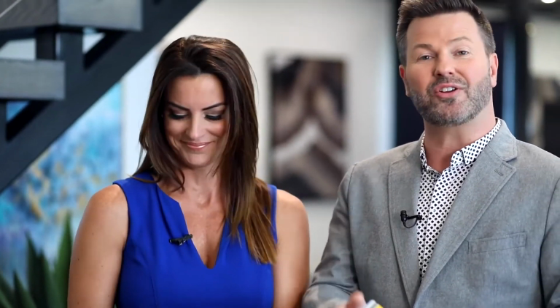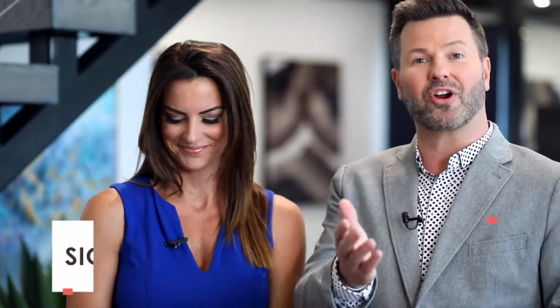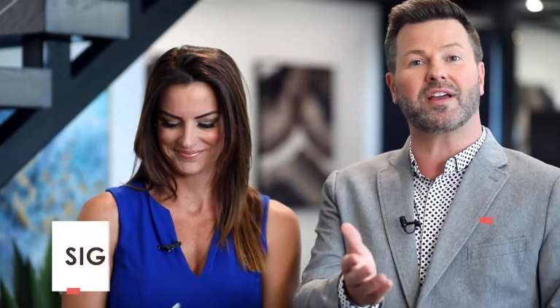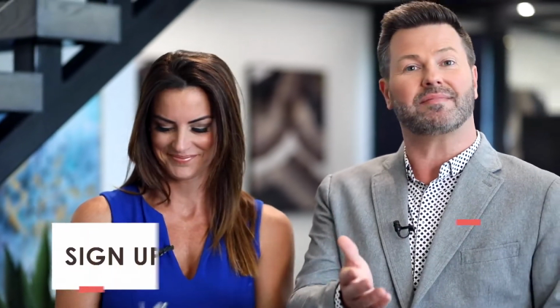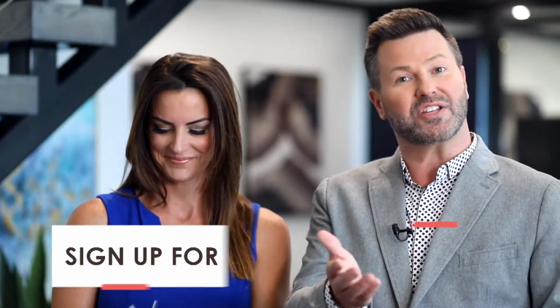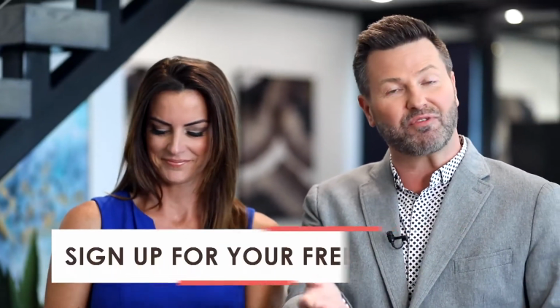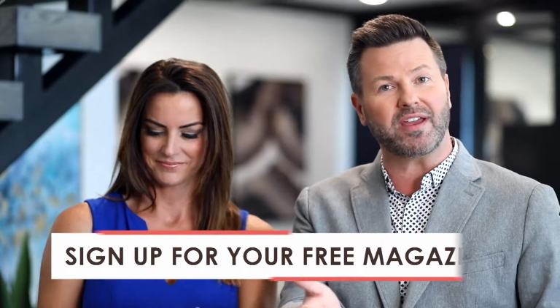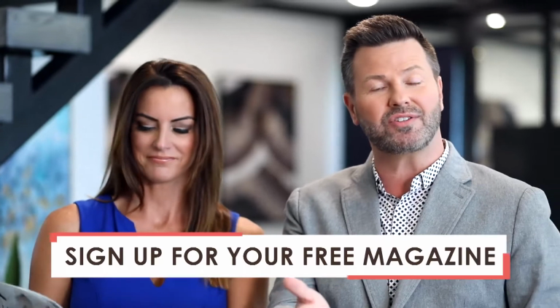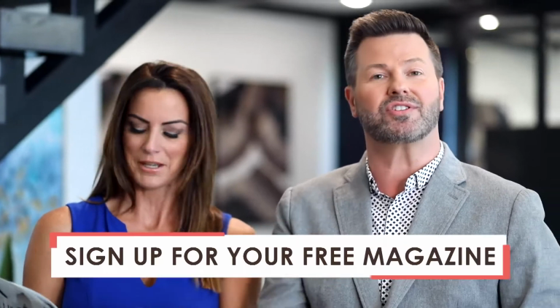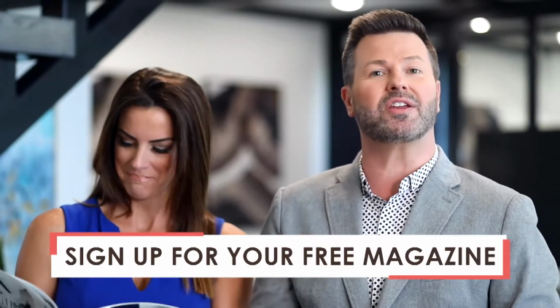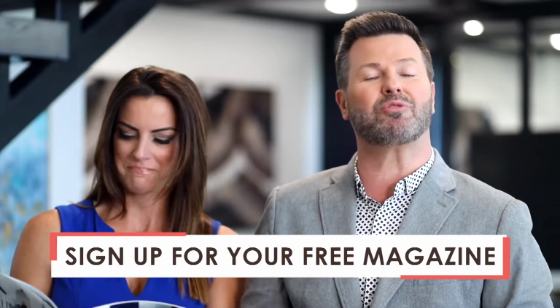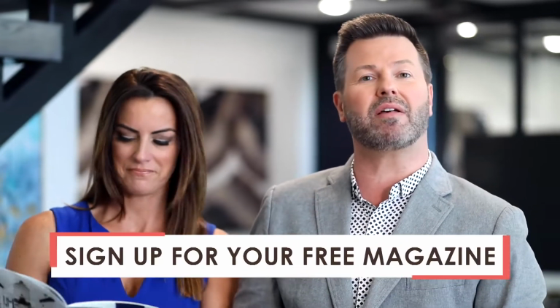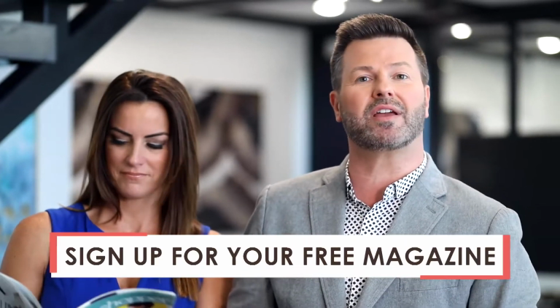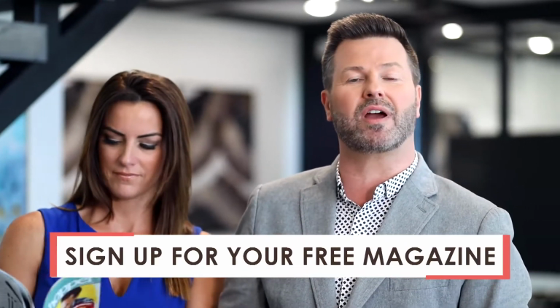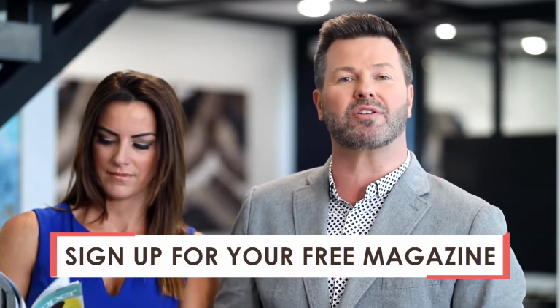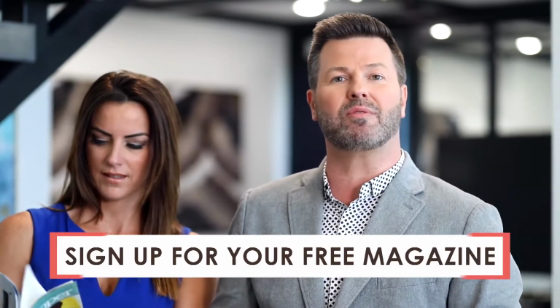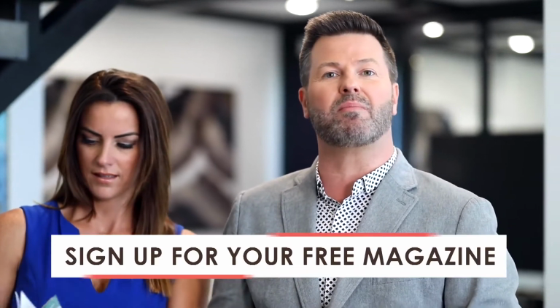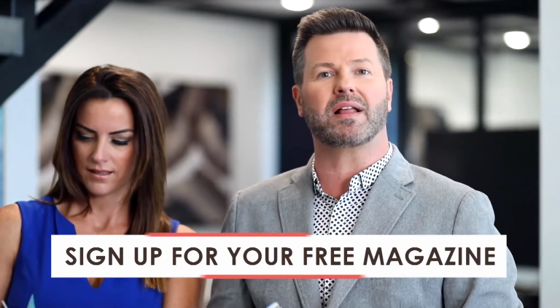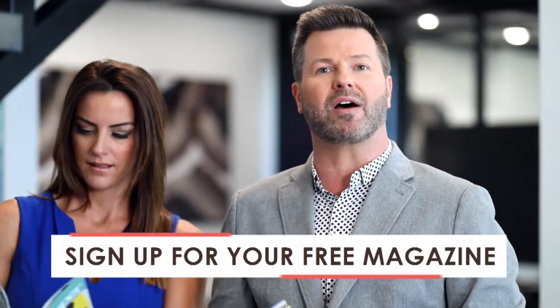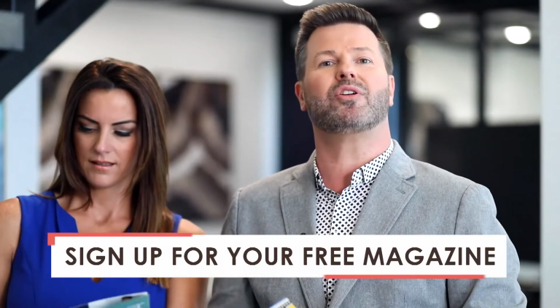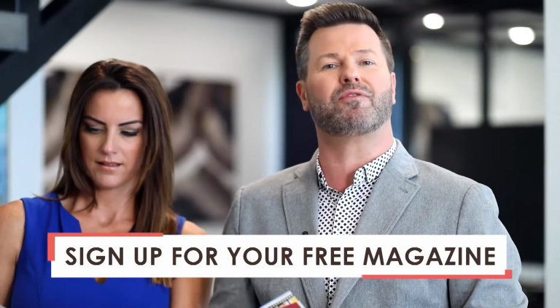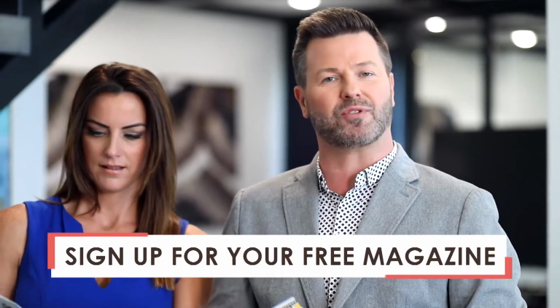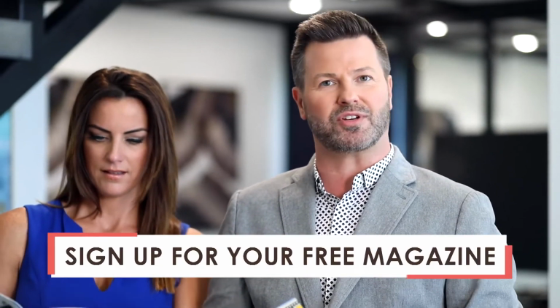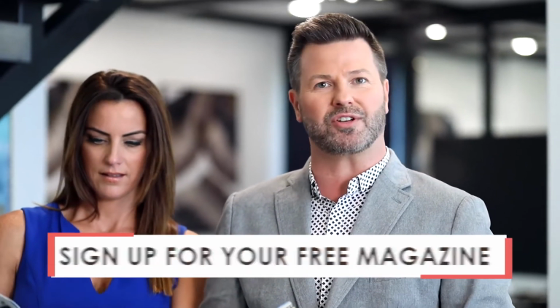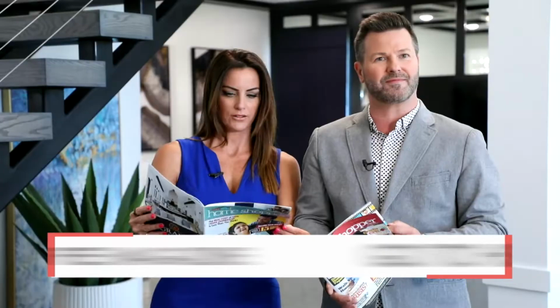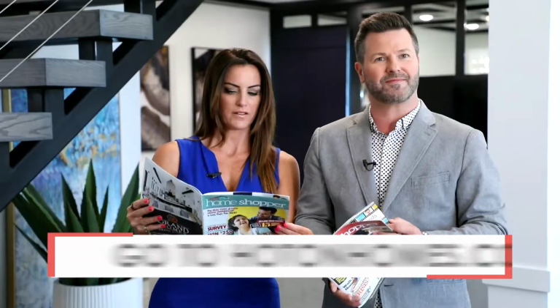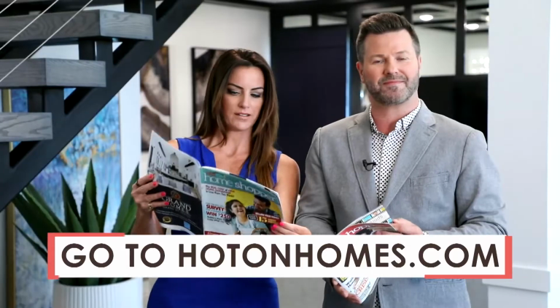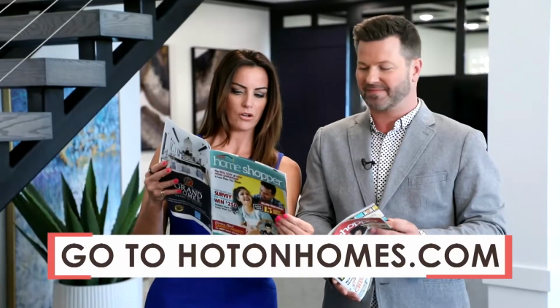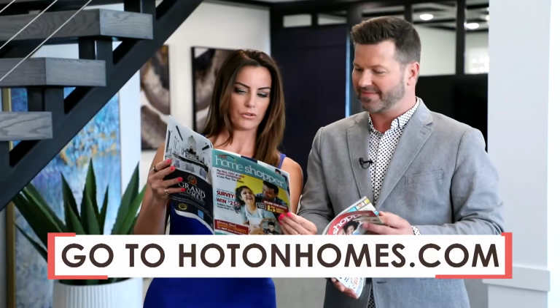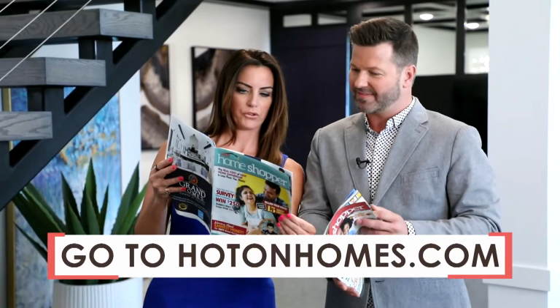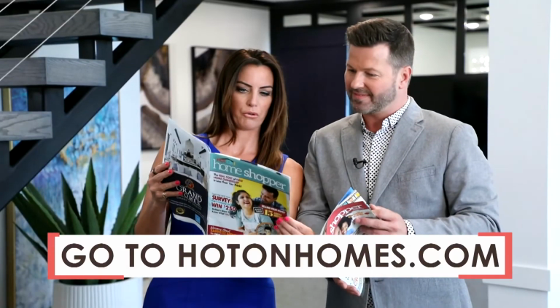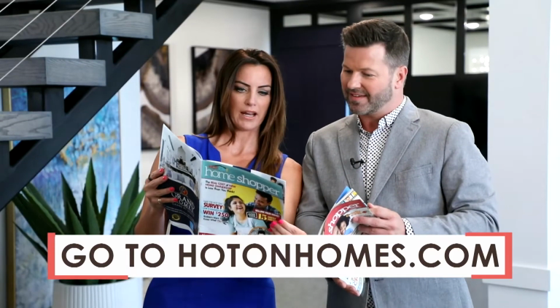And you heard it — it's free. Just send us your mailing address and we will mail out your first issue. Look at this — these articles are great.